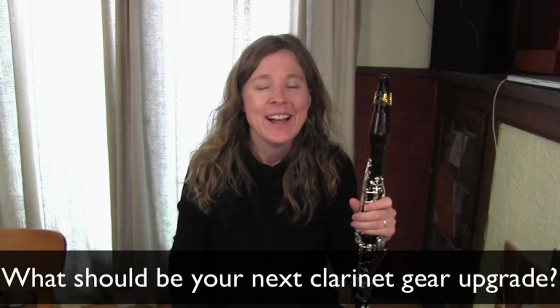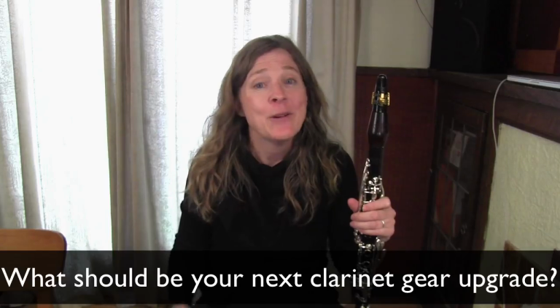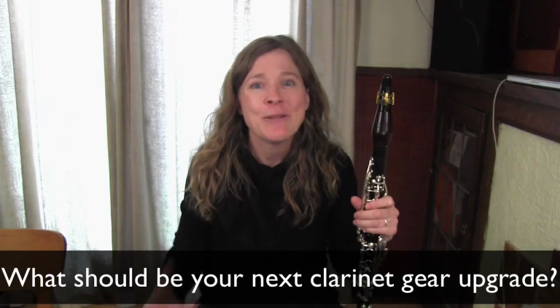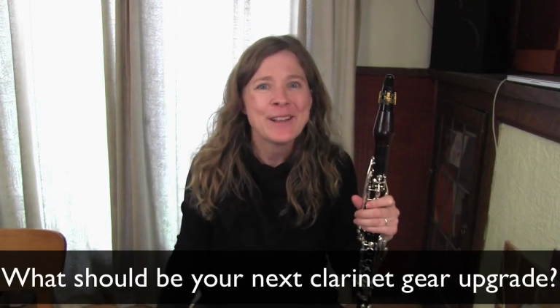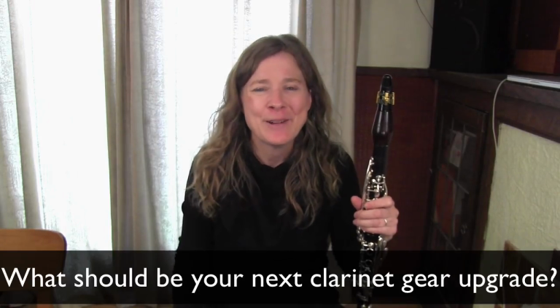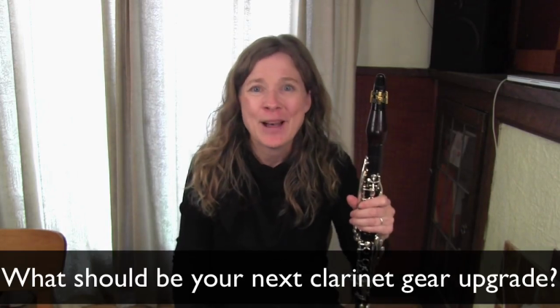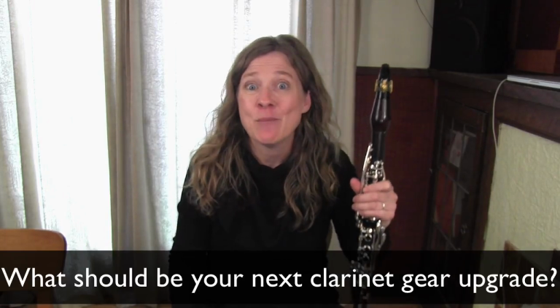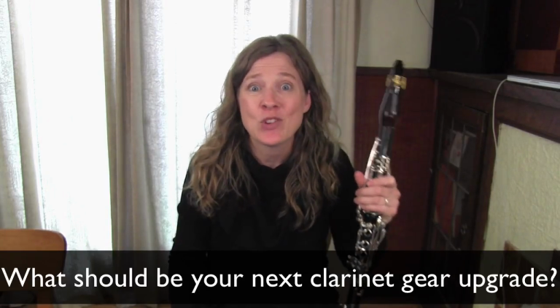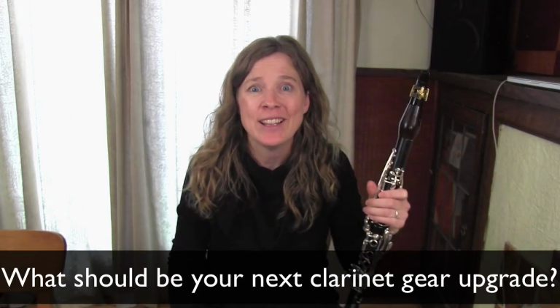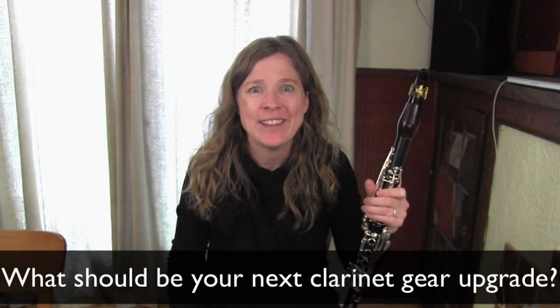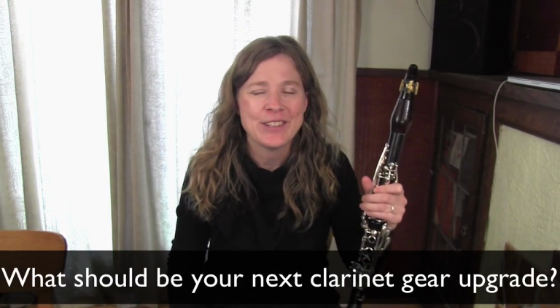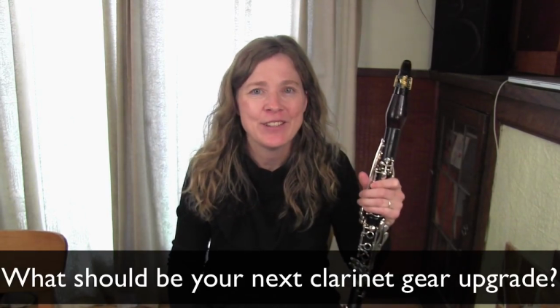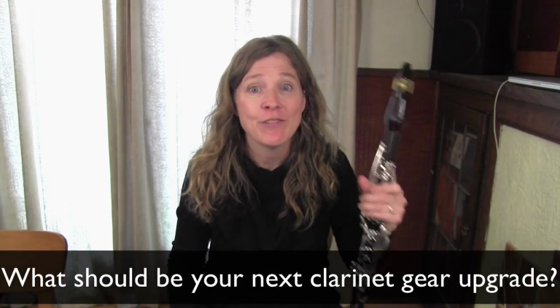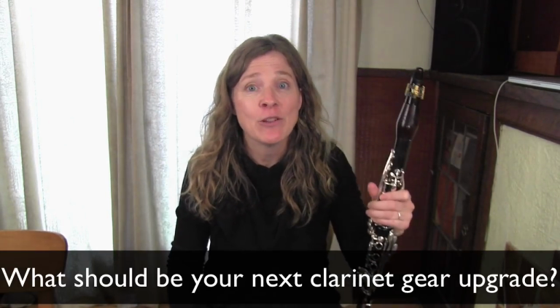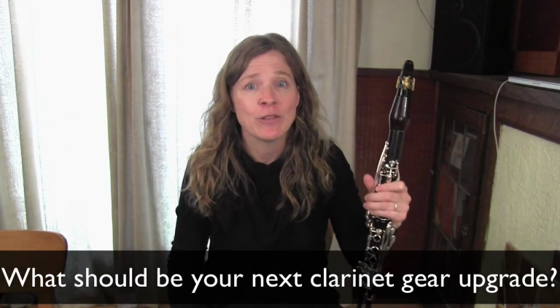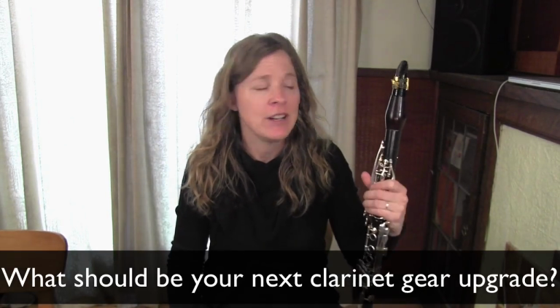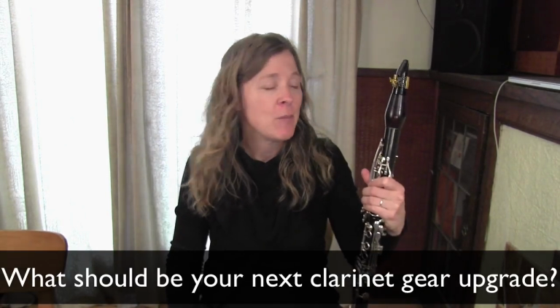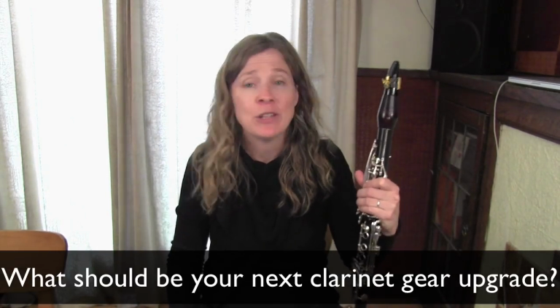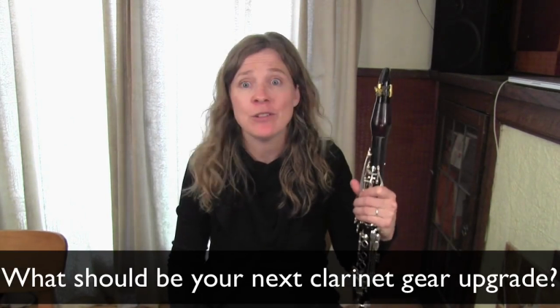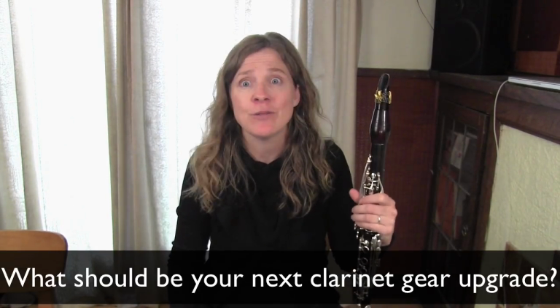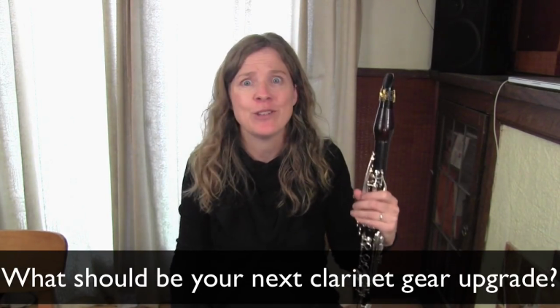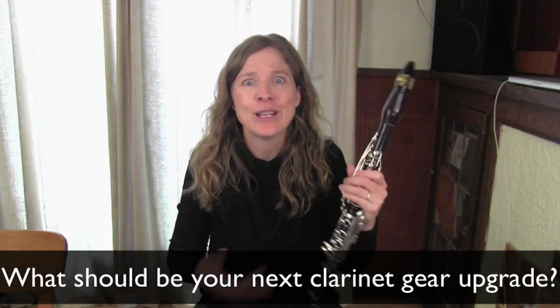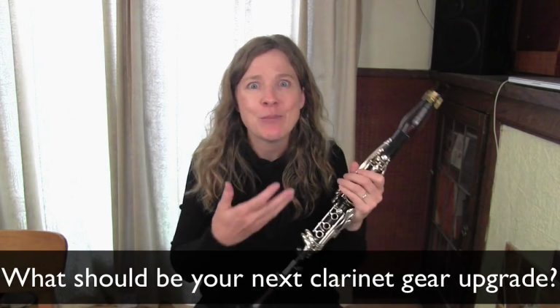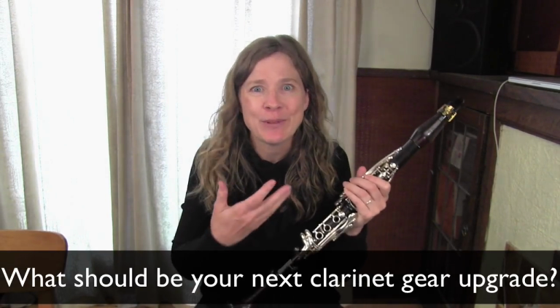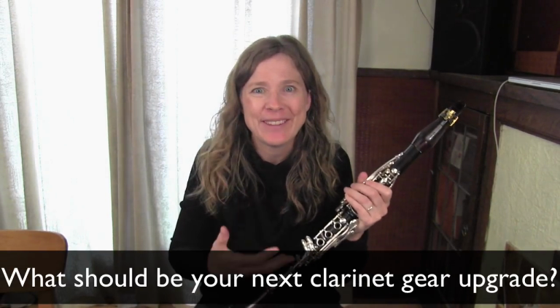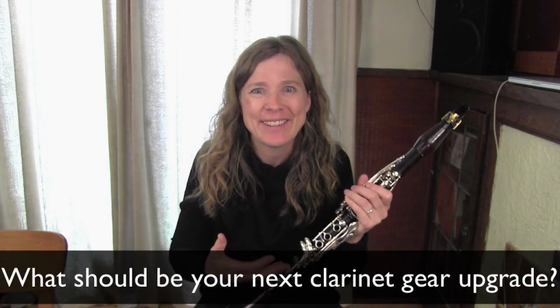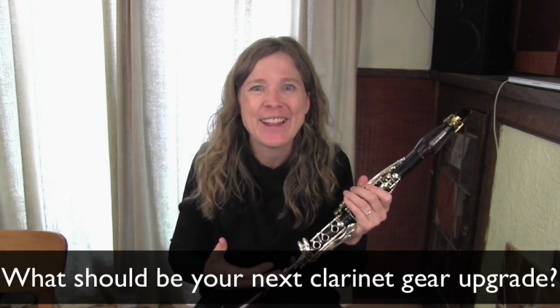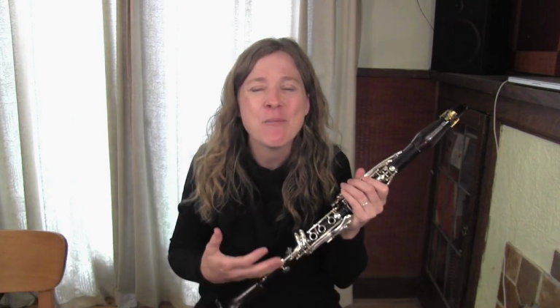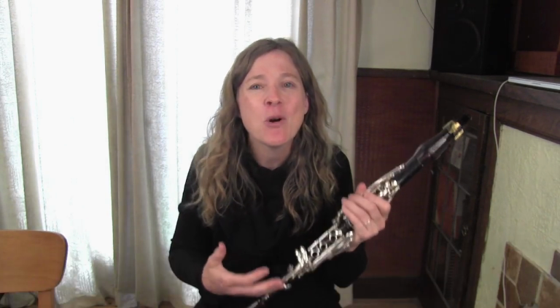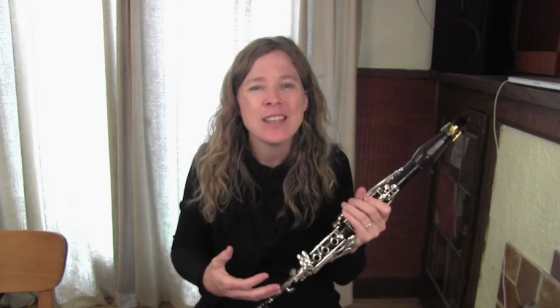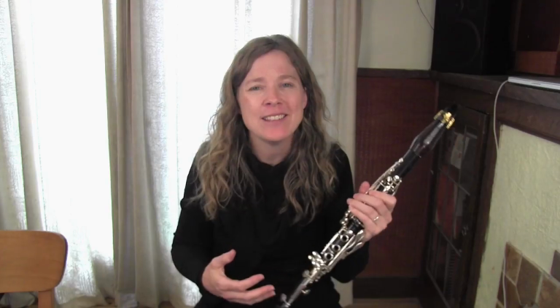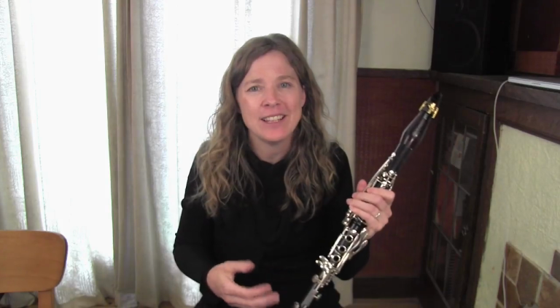Hello and welcome. I'm Michelle Anderson, founder of Clarinet Mentors, where I try and help you play the clarinet more easily.